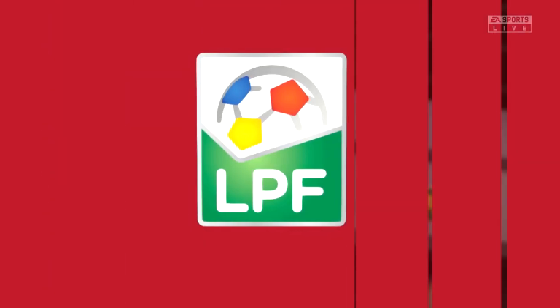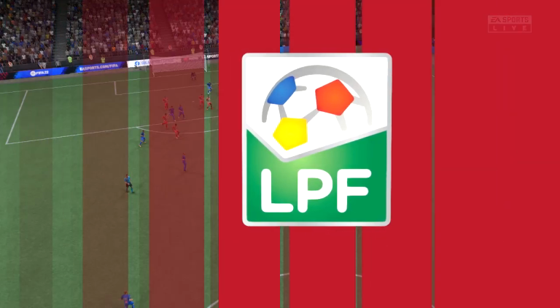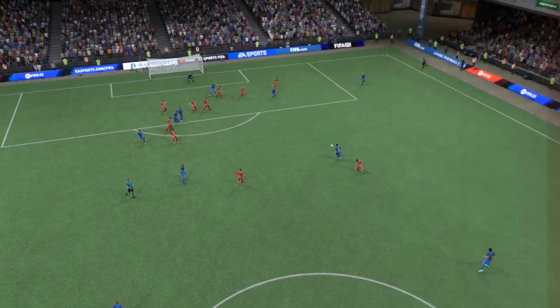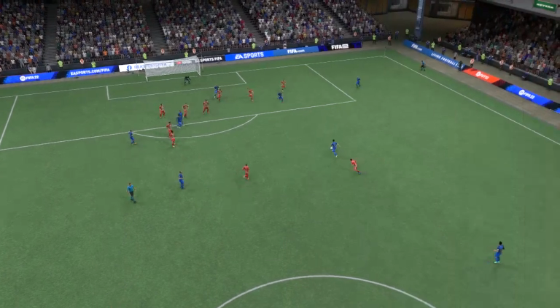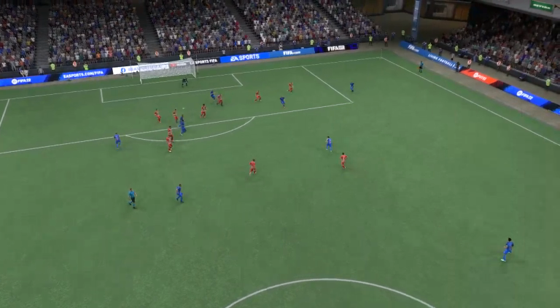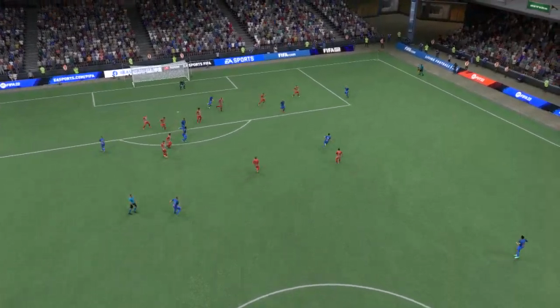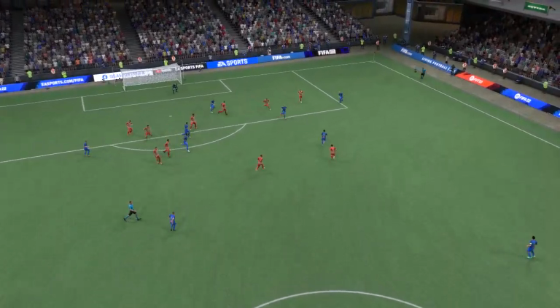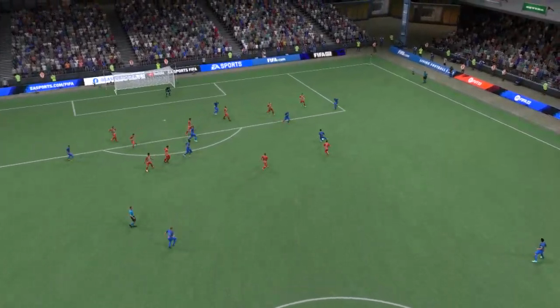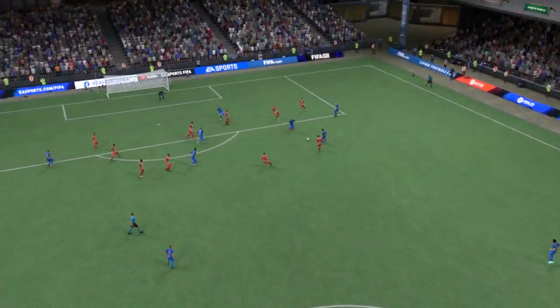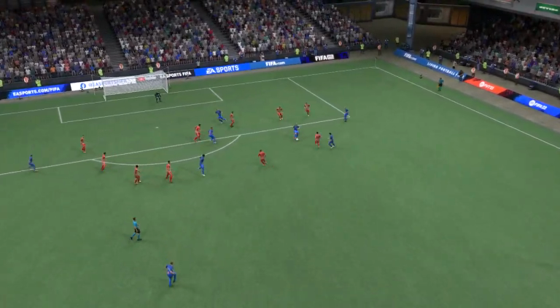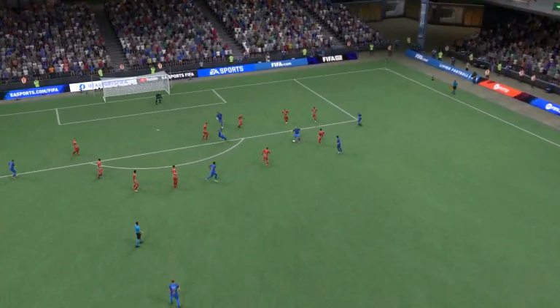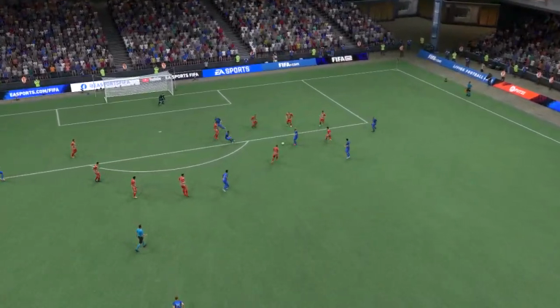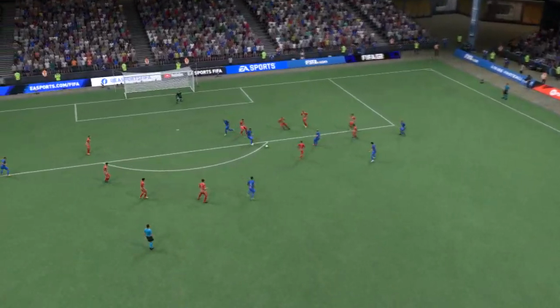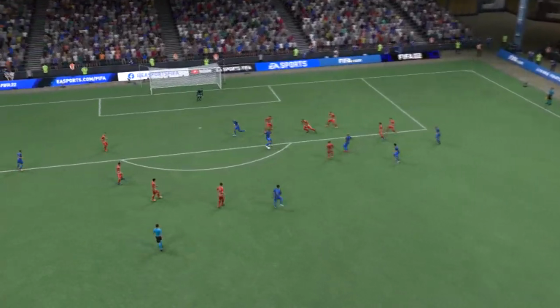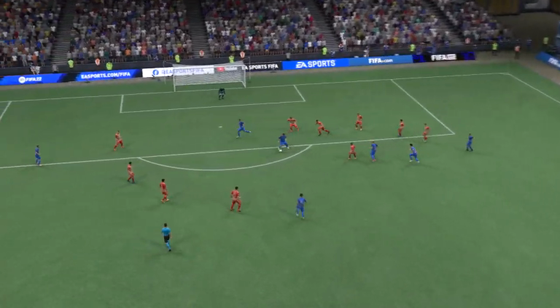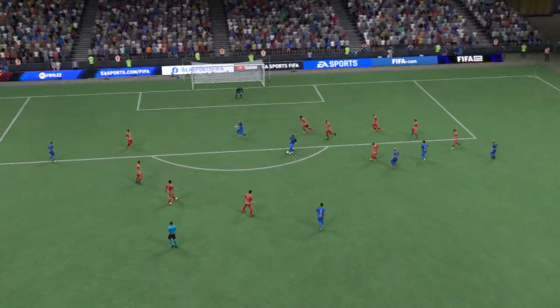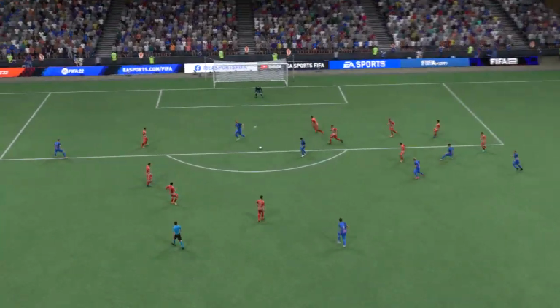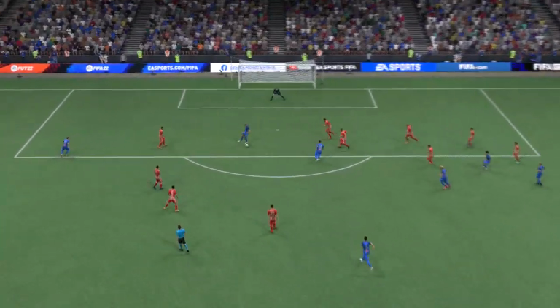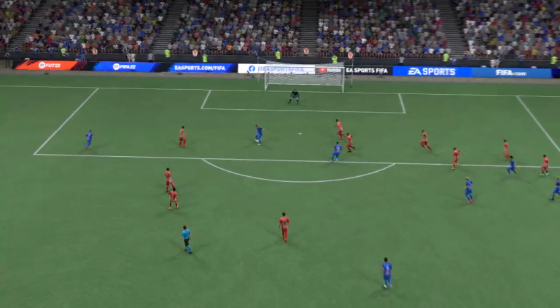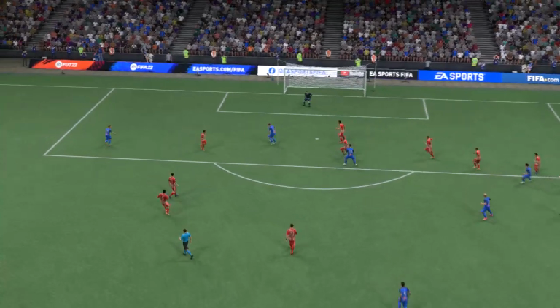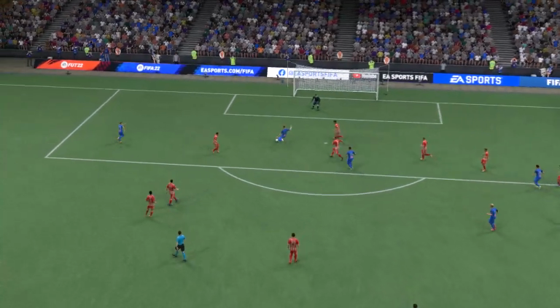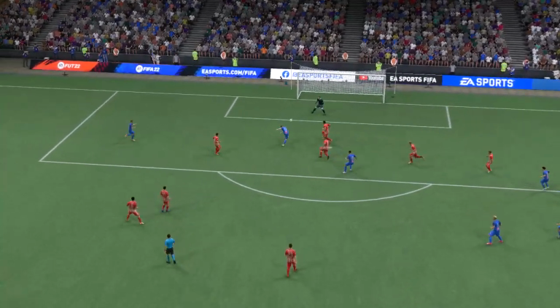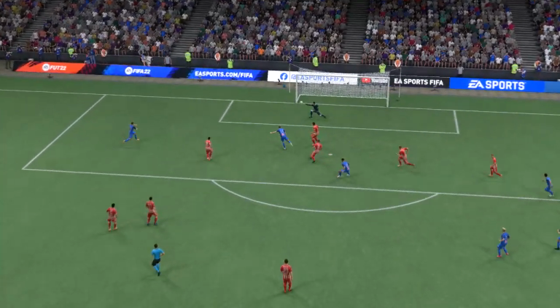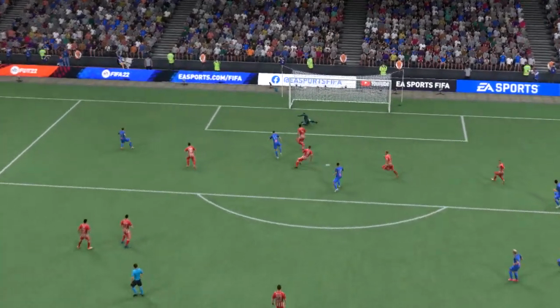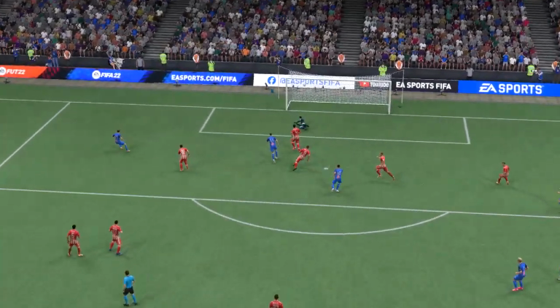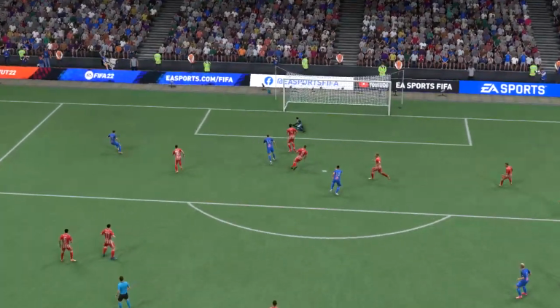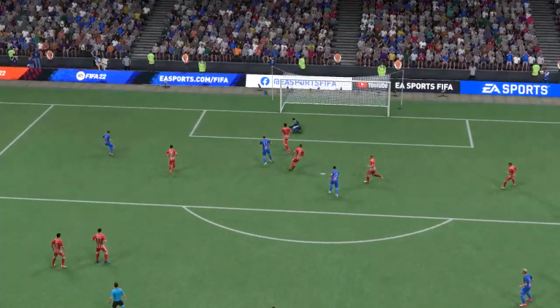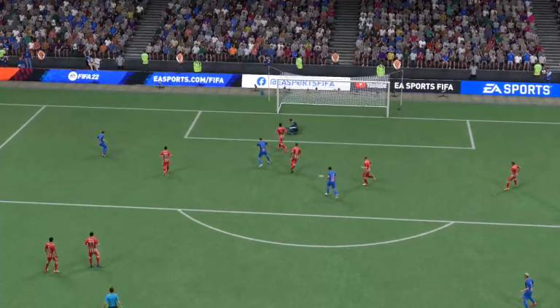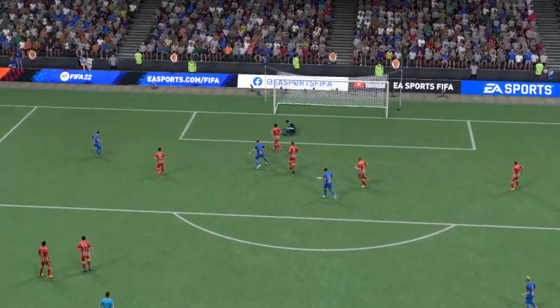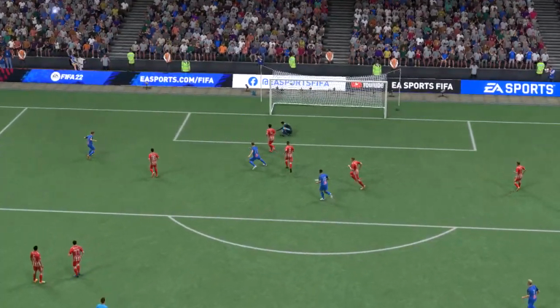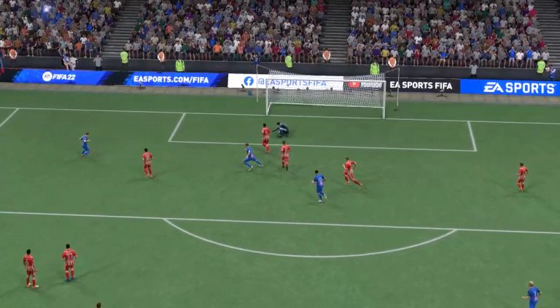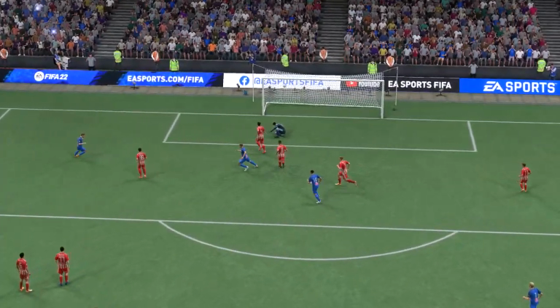Well here we can see it again — it's a lovely ball in behind, perfectly timed, and he makes no mistake with the finish. He showed a lot of composure there.